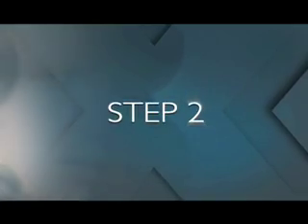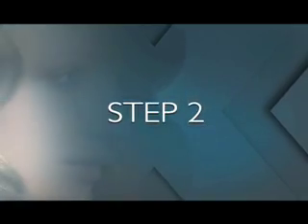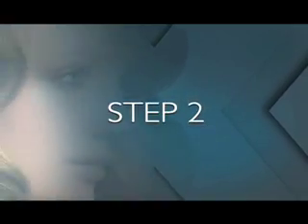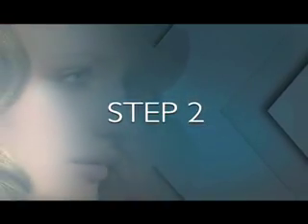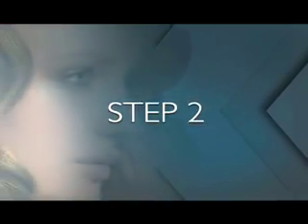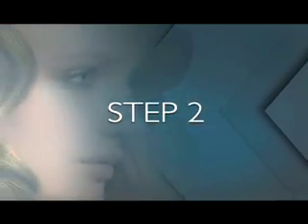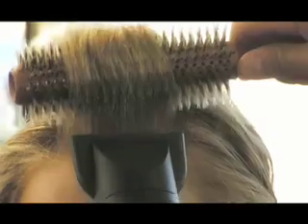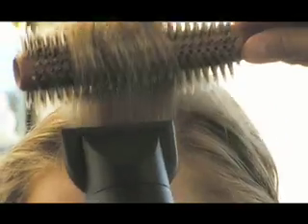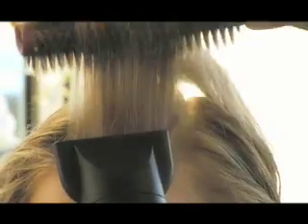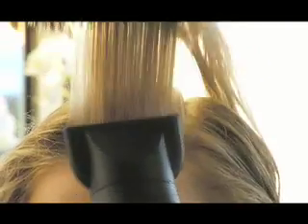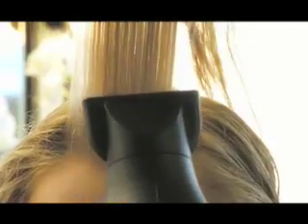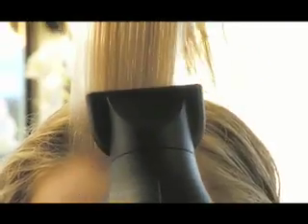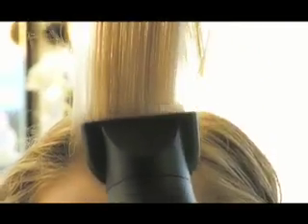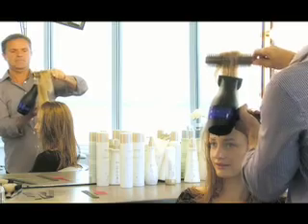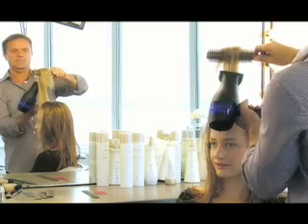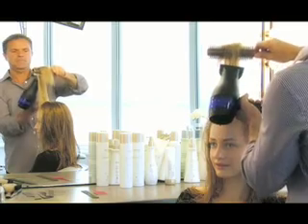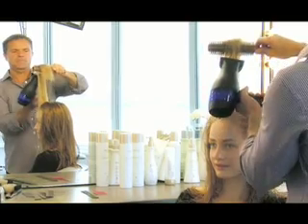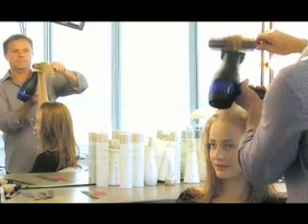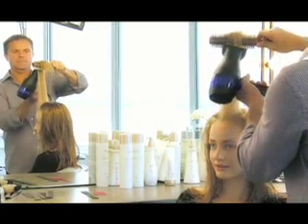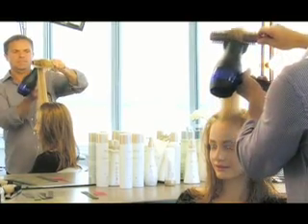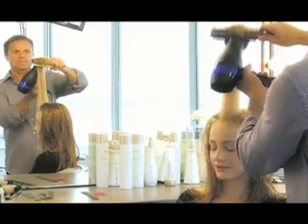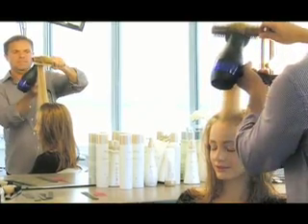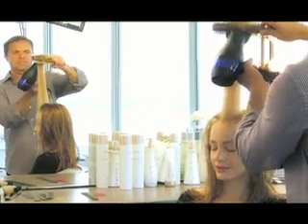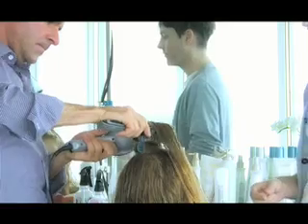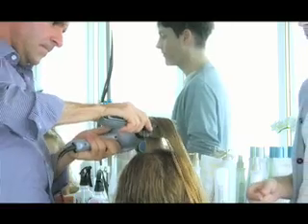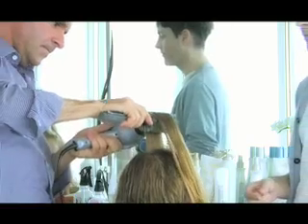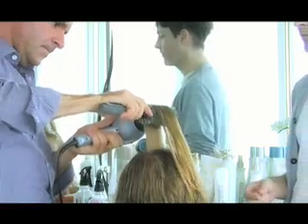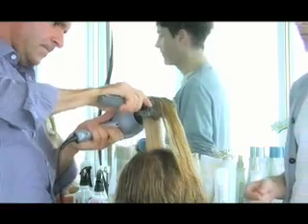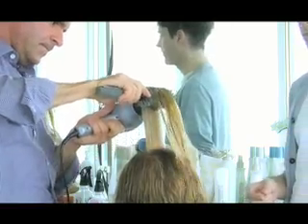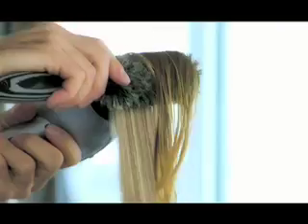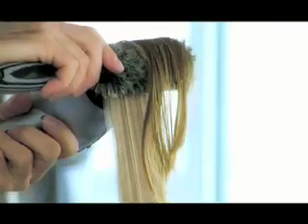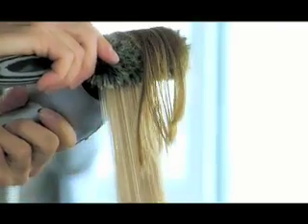Step 2. Blow dry with a smaller size round brush, concentrating on smoothing the ends.